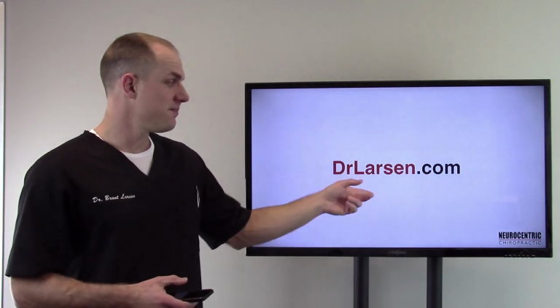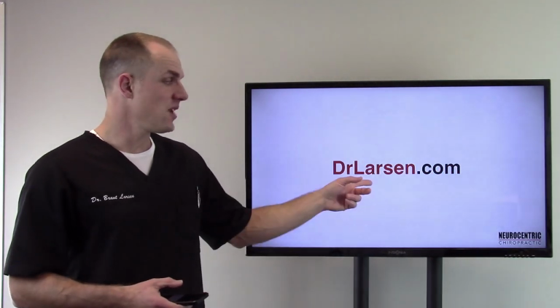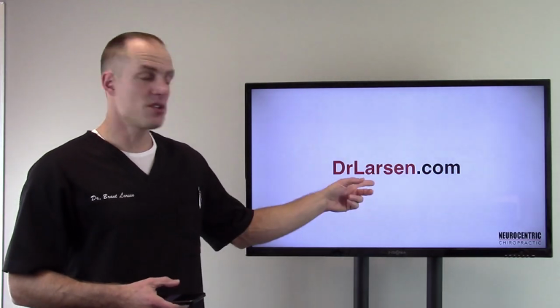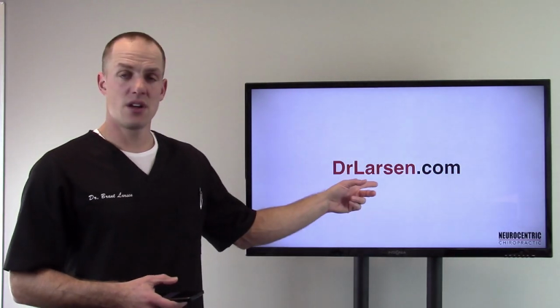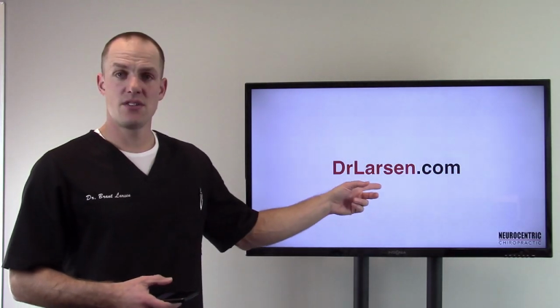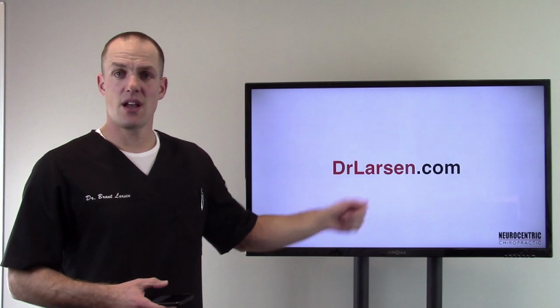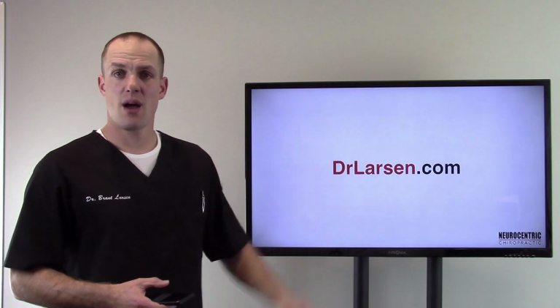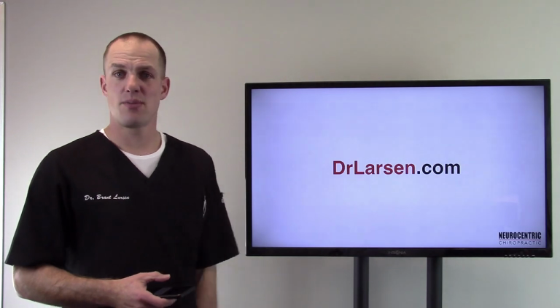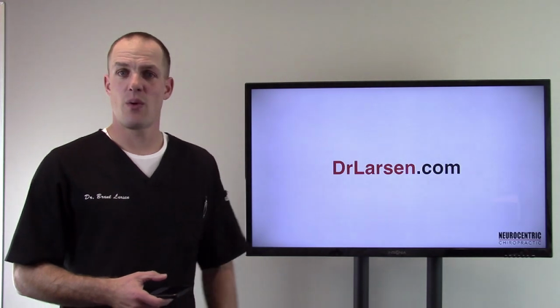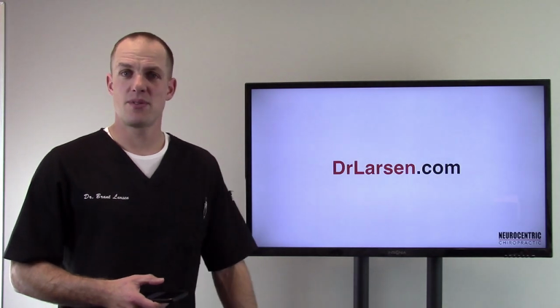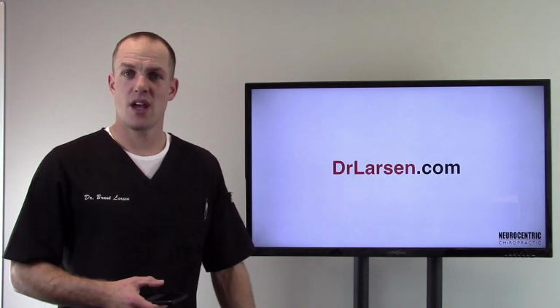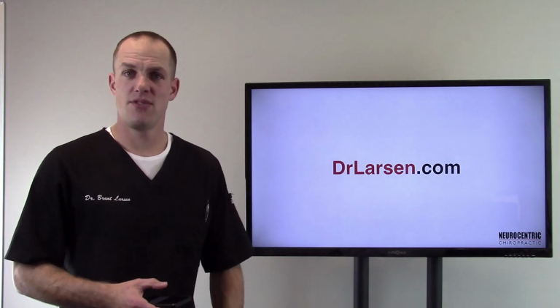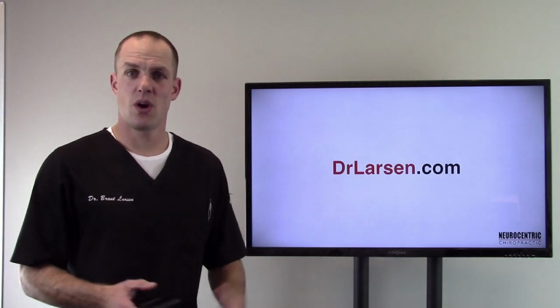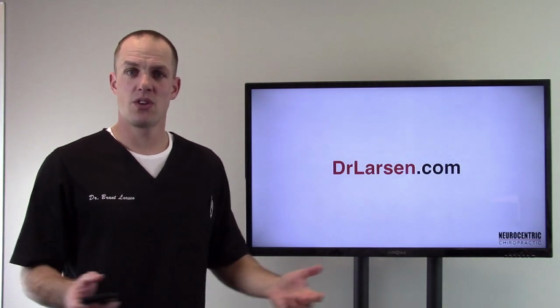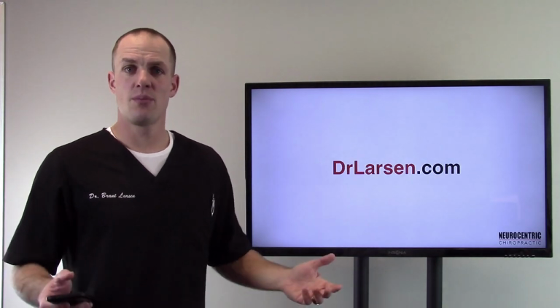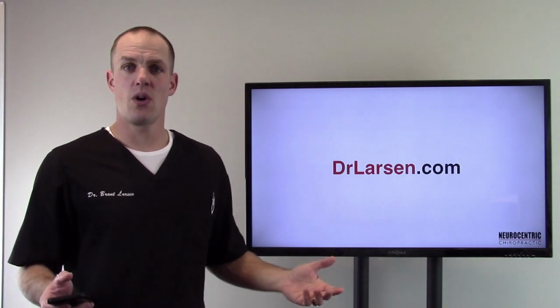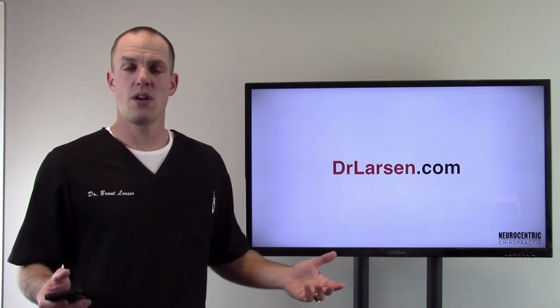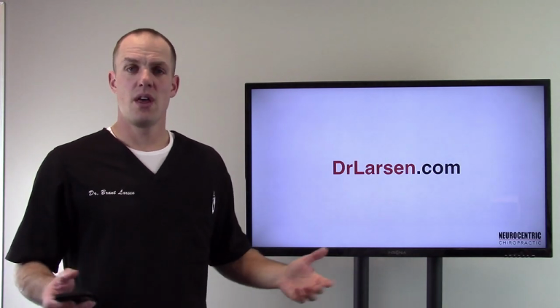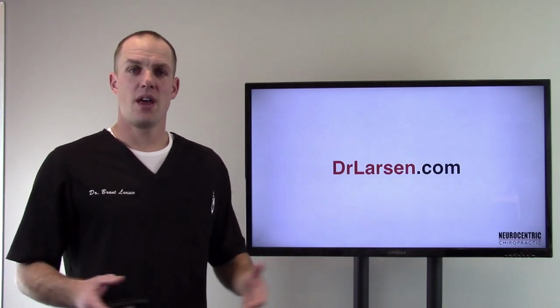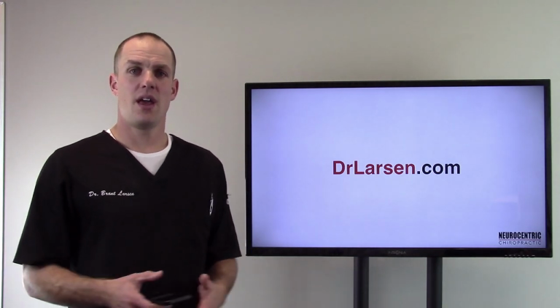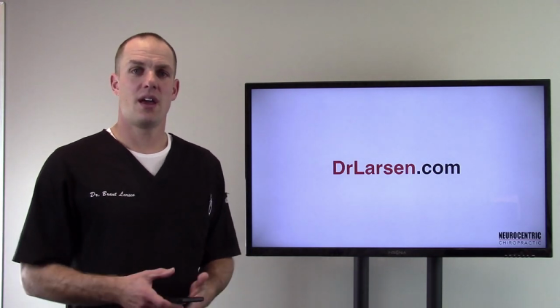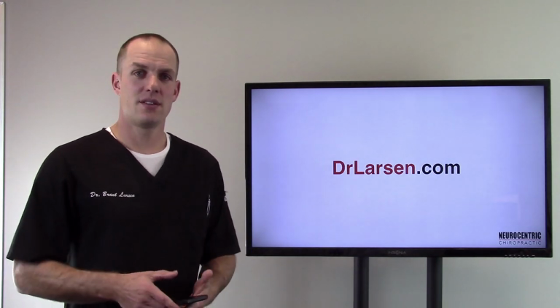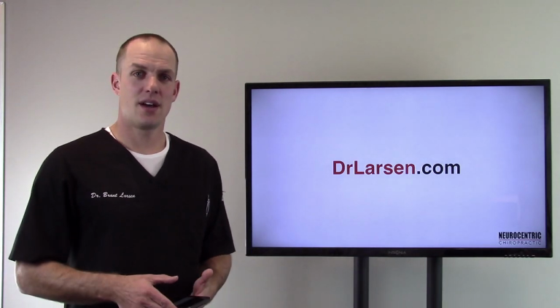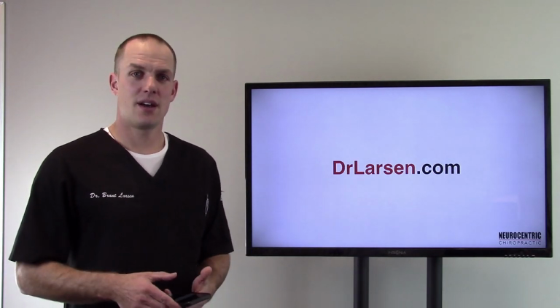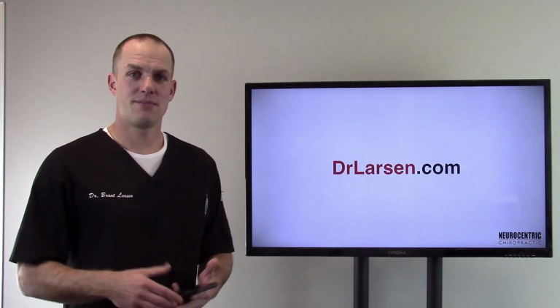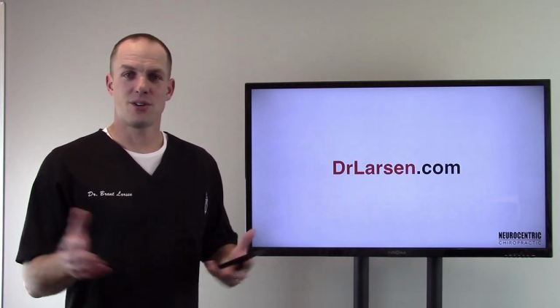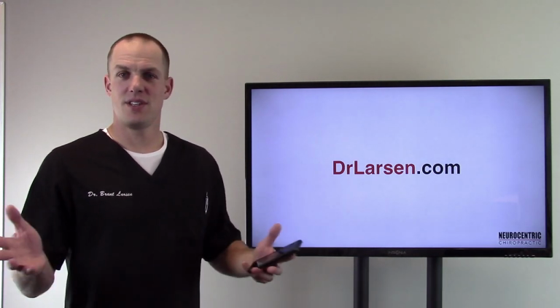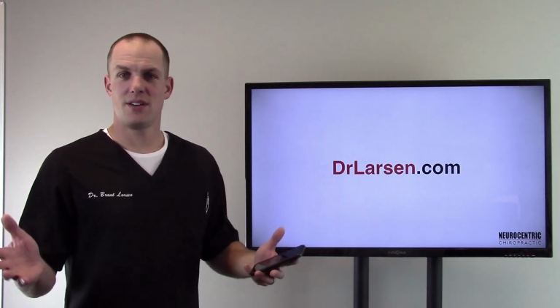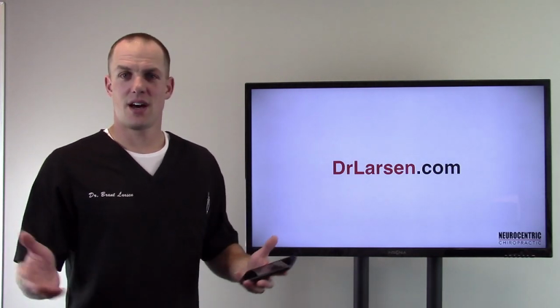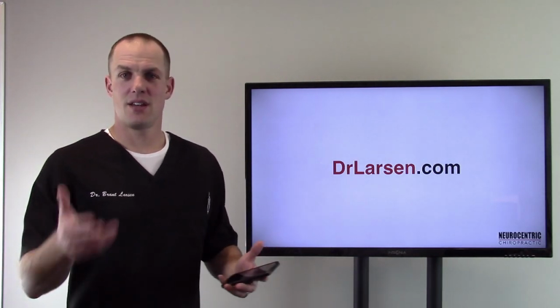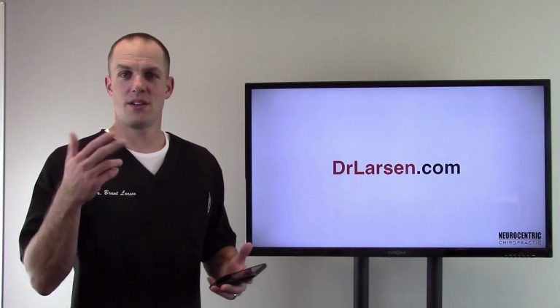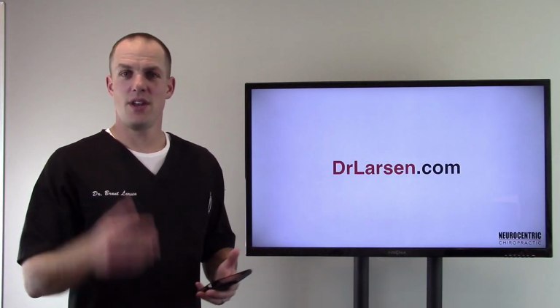DrLarson.com is my website if you want to learn more, and I'll see you on another video.